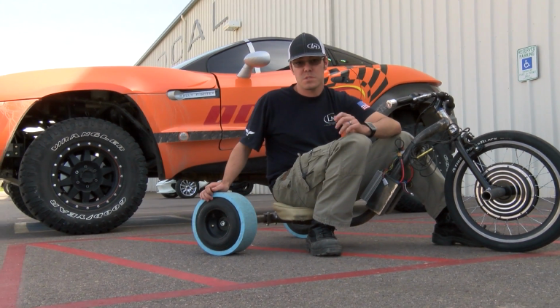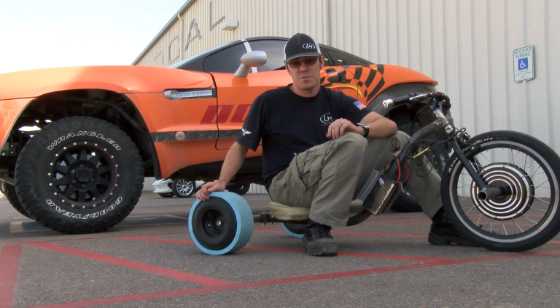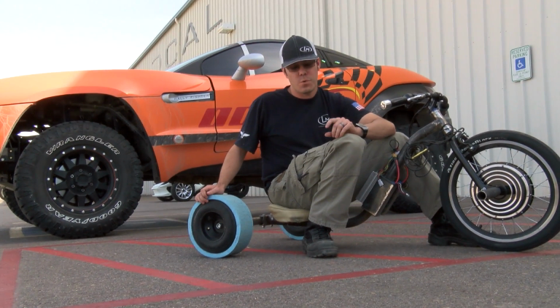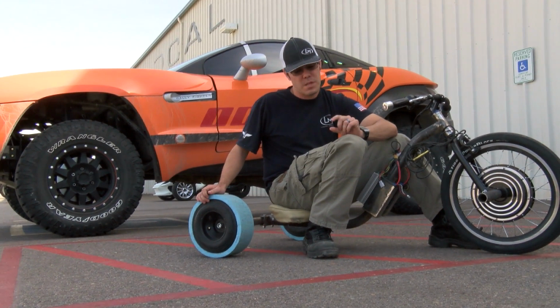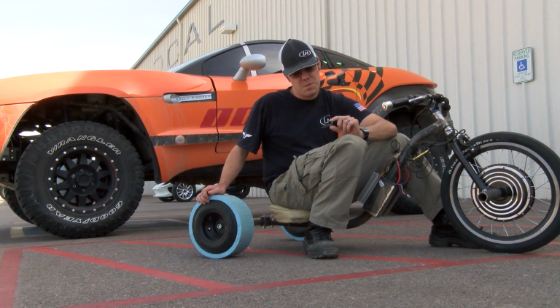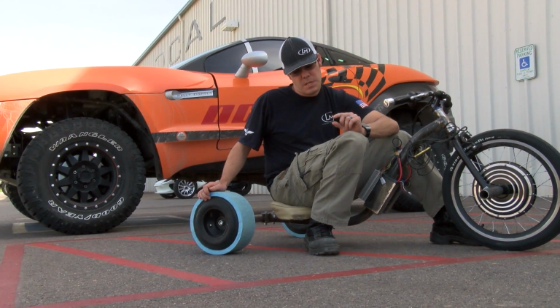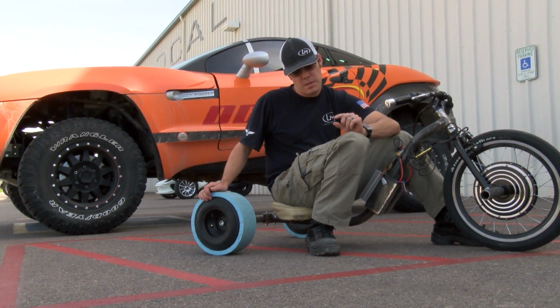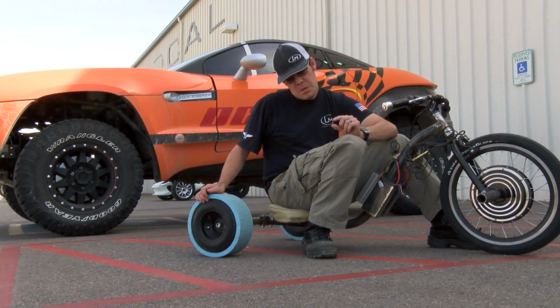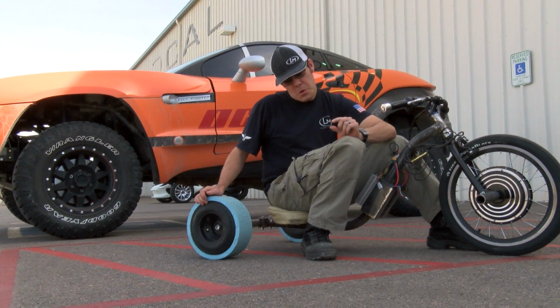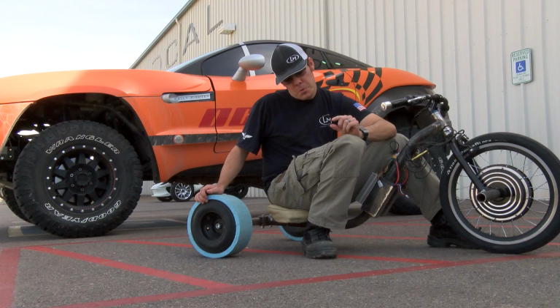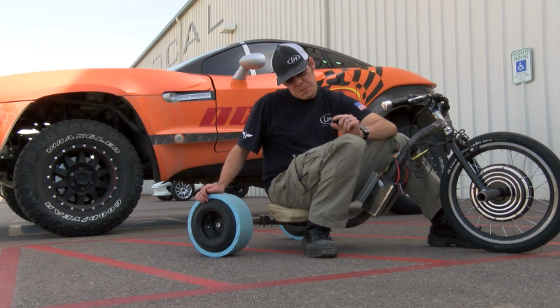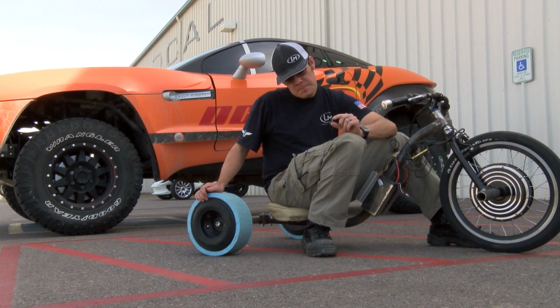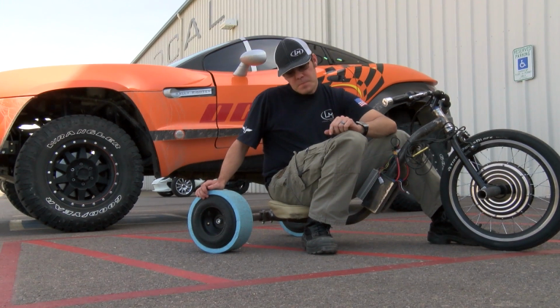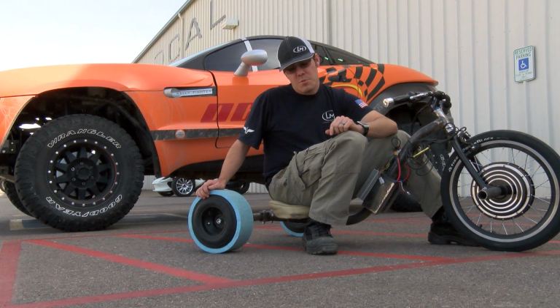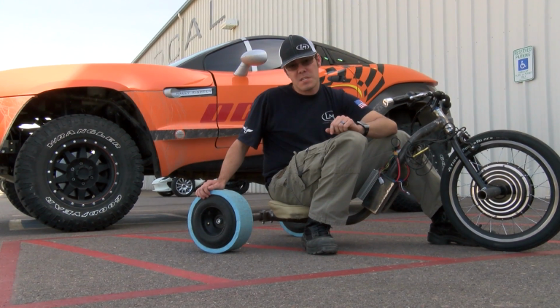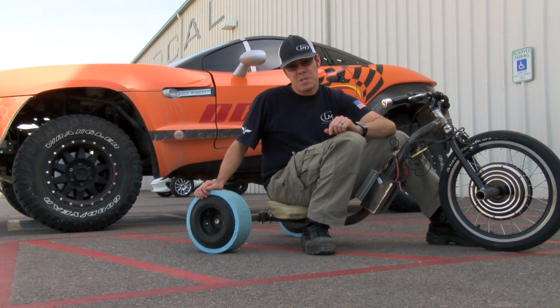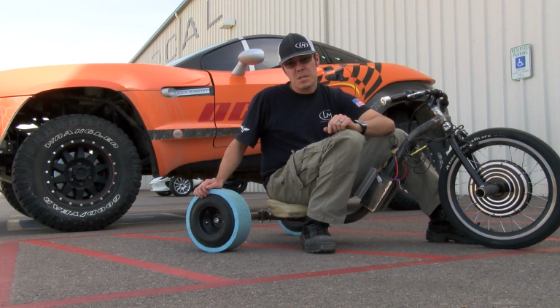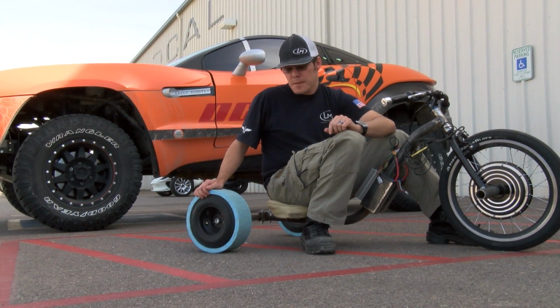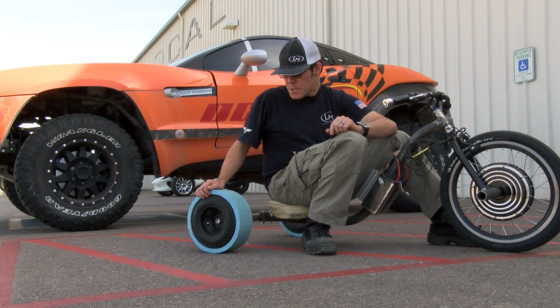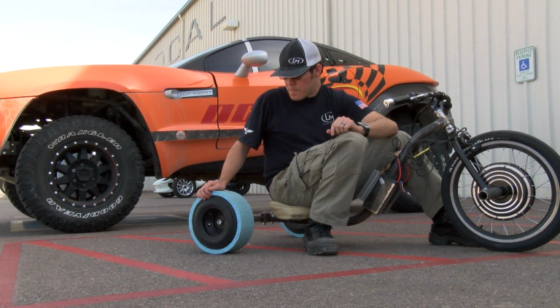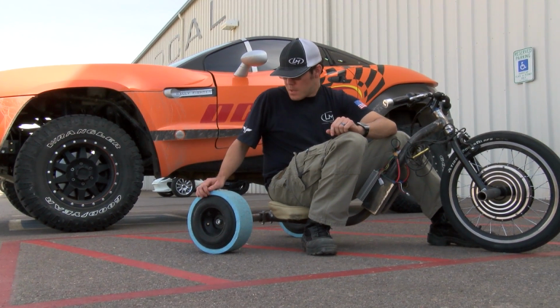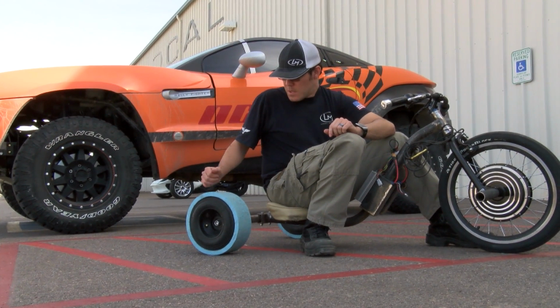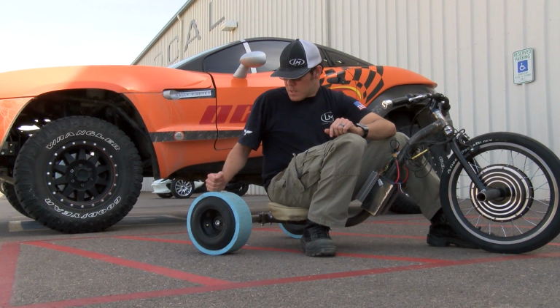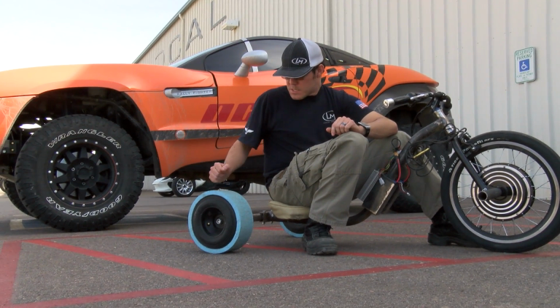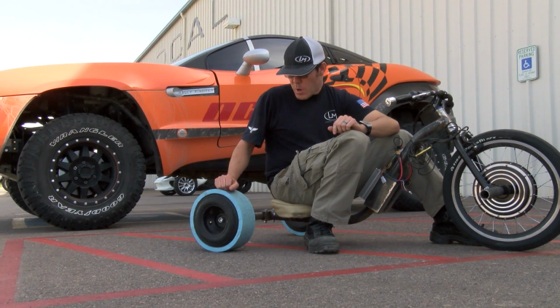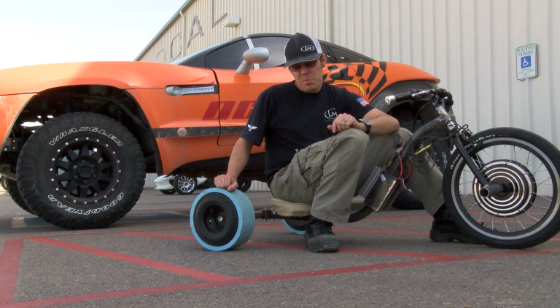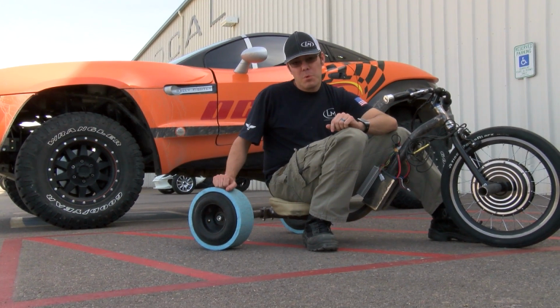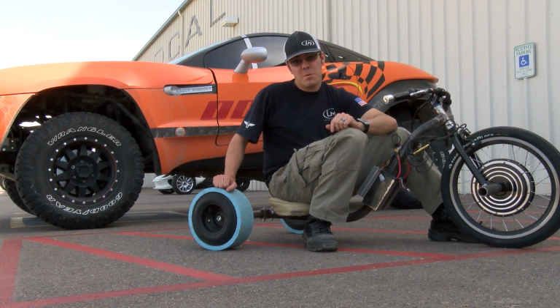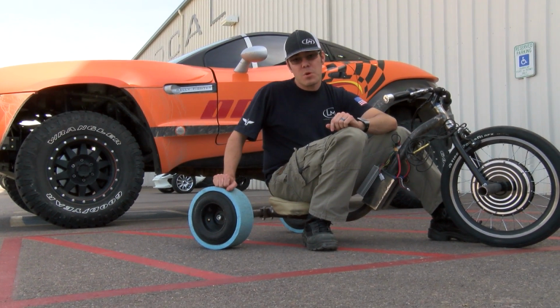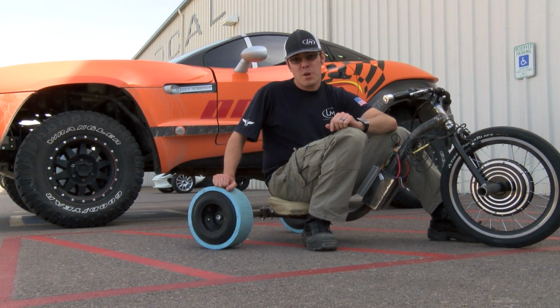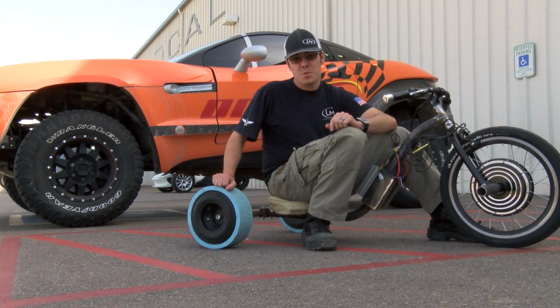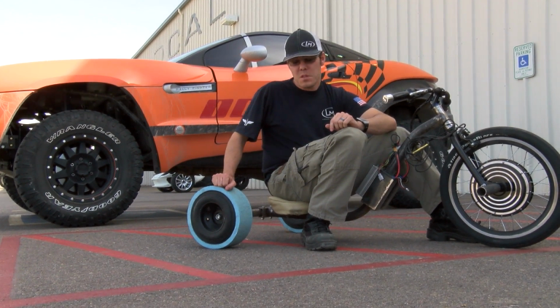The previous PVC was just schedule 40 — it was only about three eighths of an inch thick. So this is probably what we're going to be going to production with.